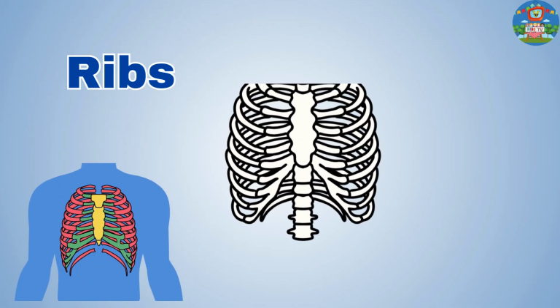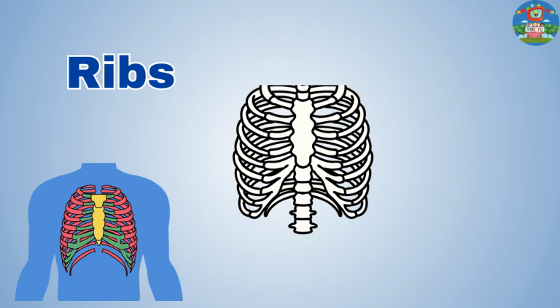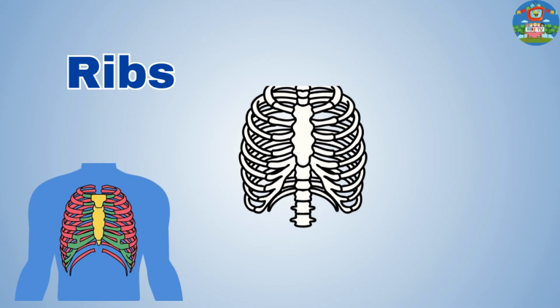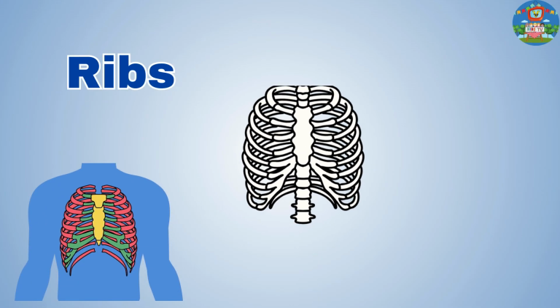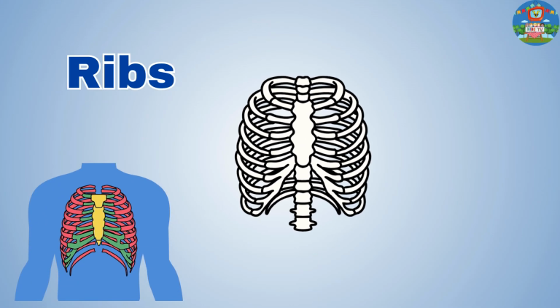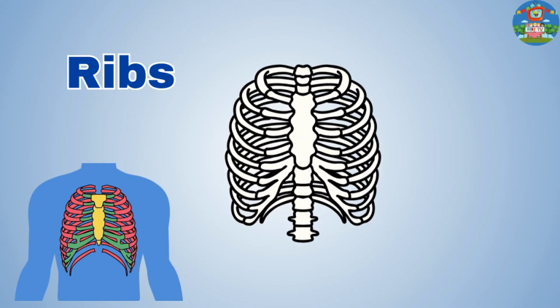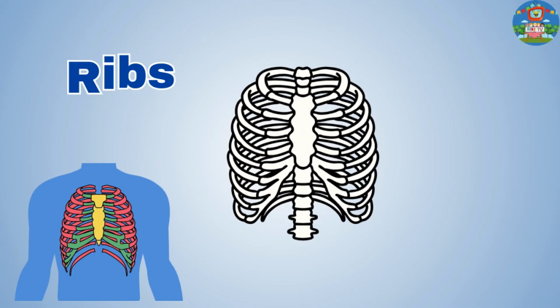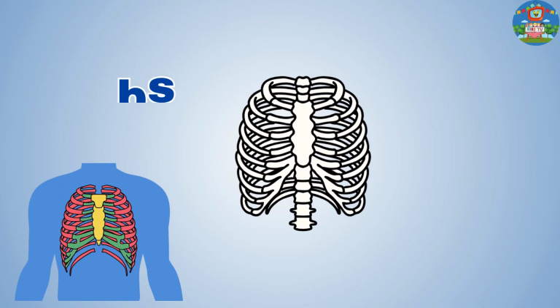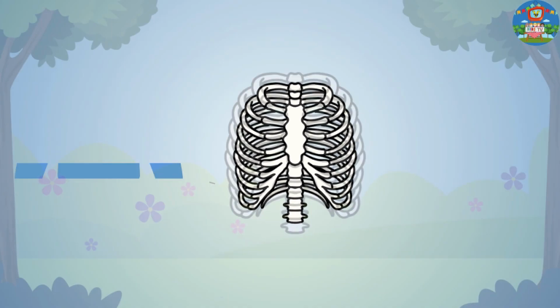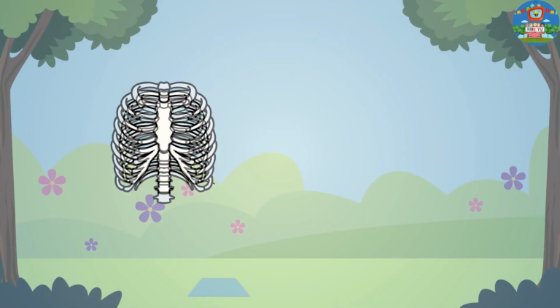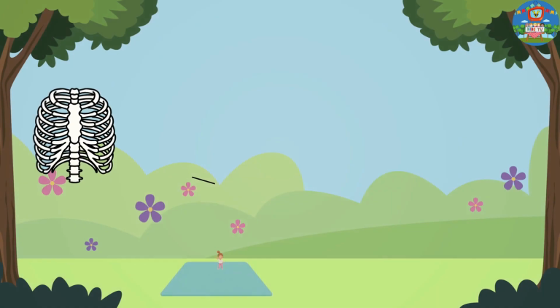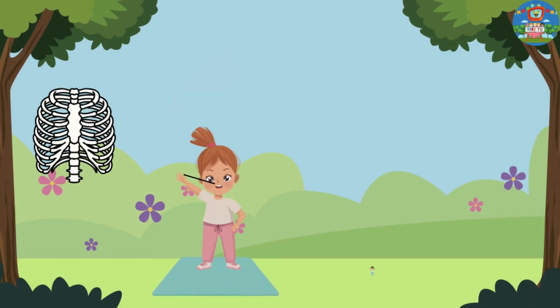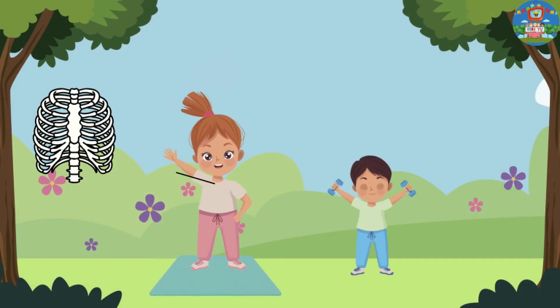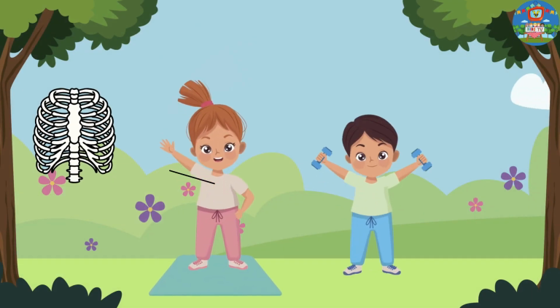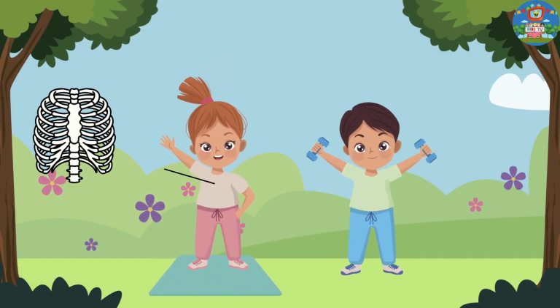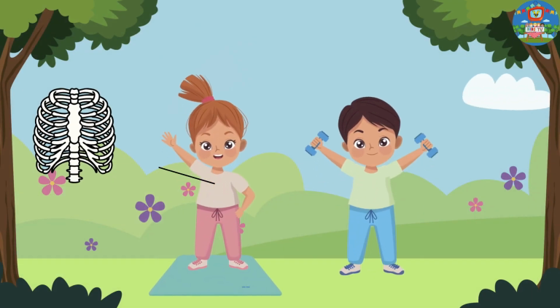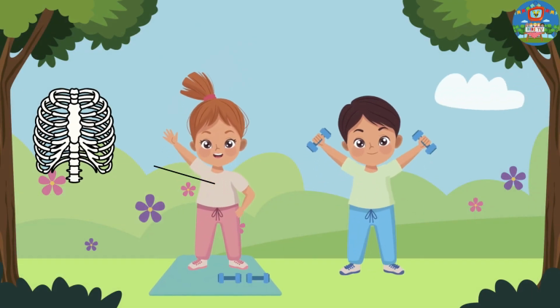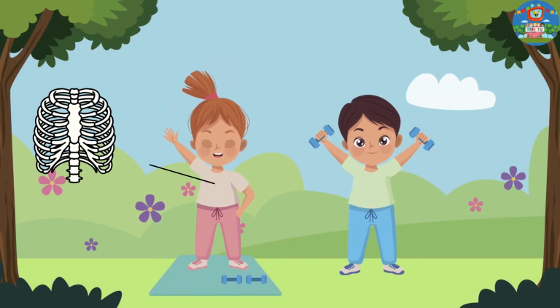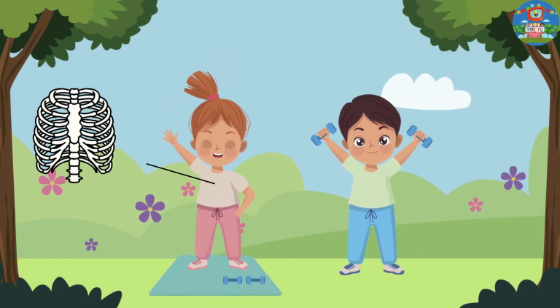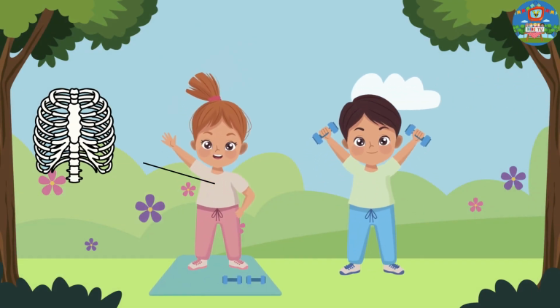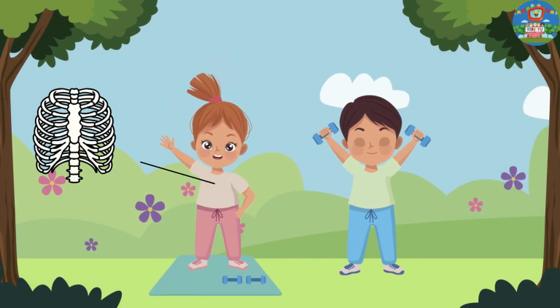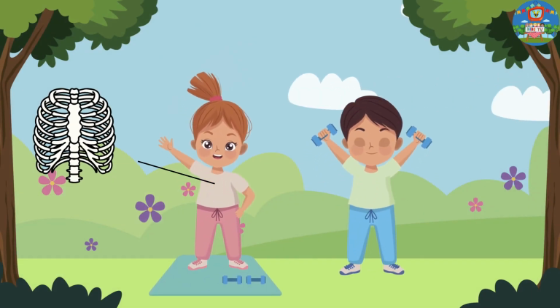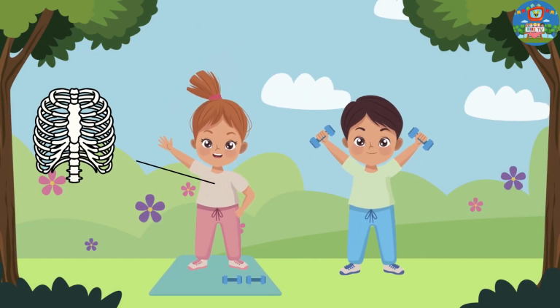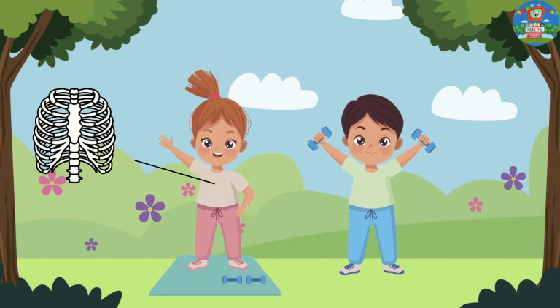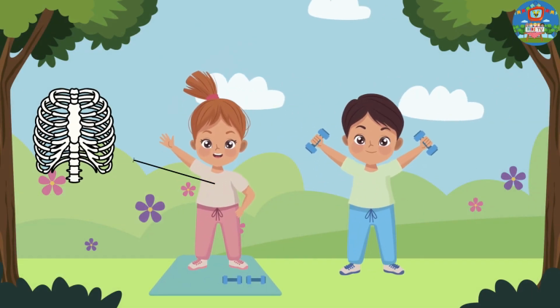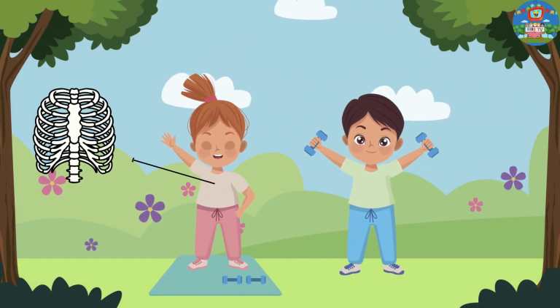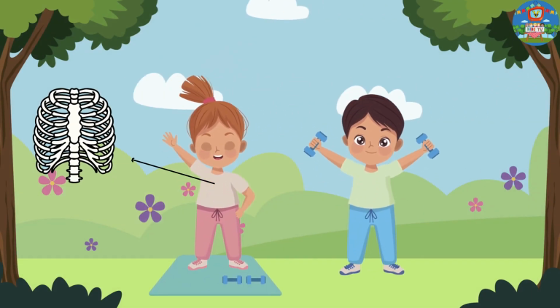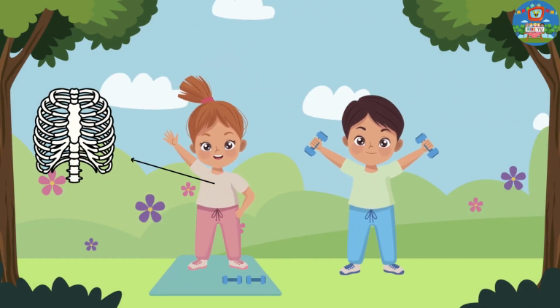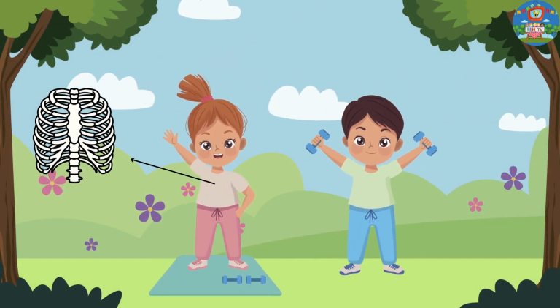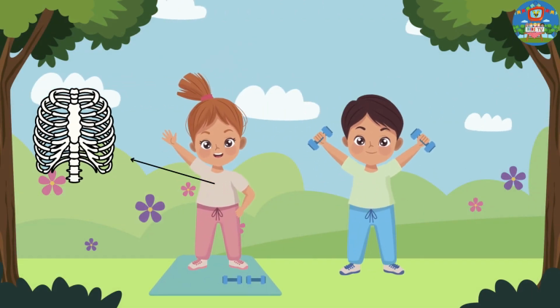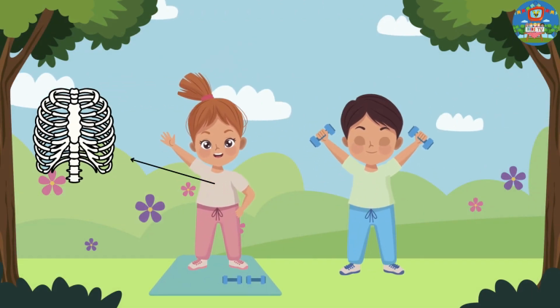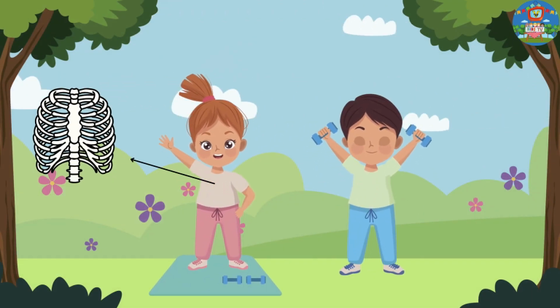Ribs. It protects our heart and lungs, like a cage around them.